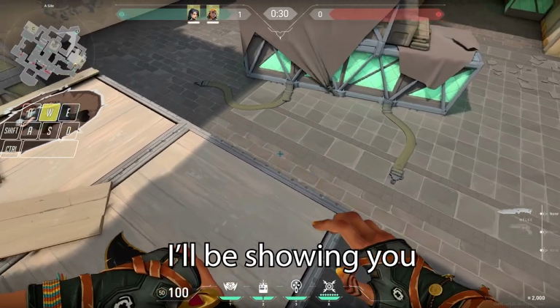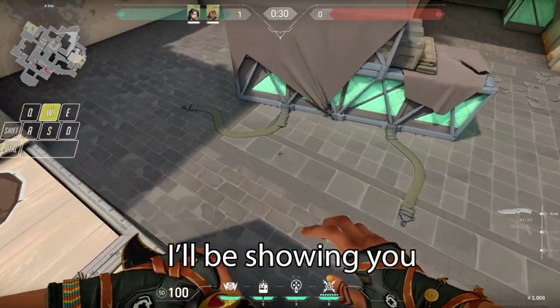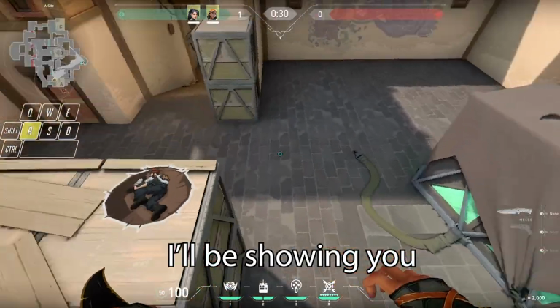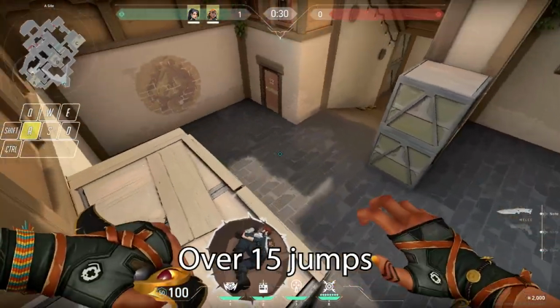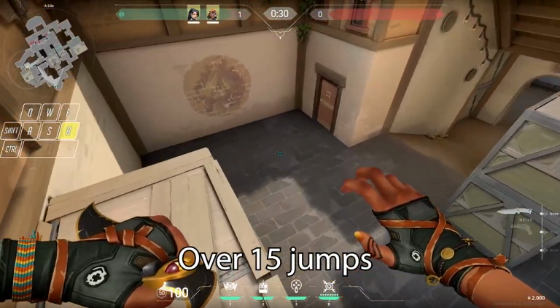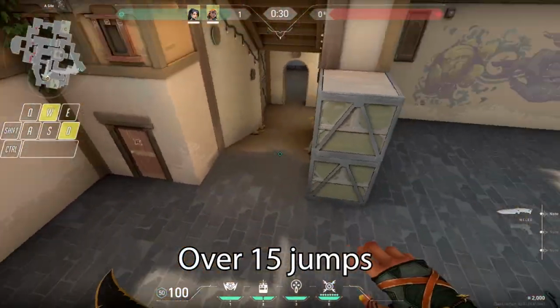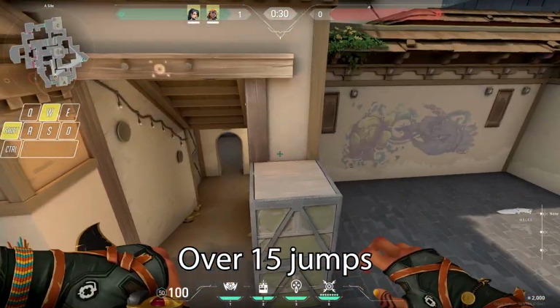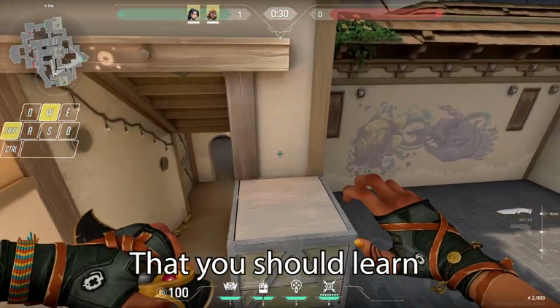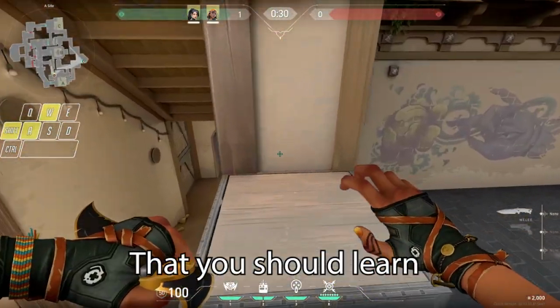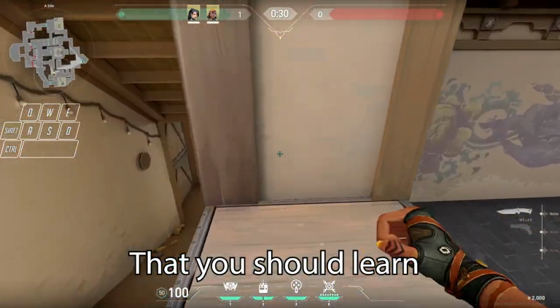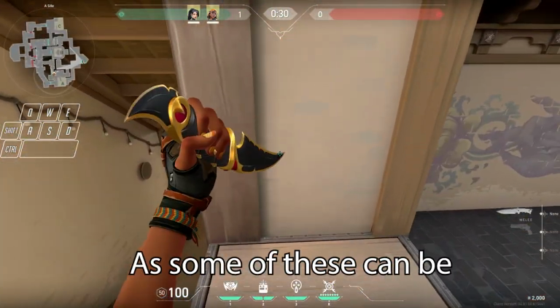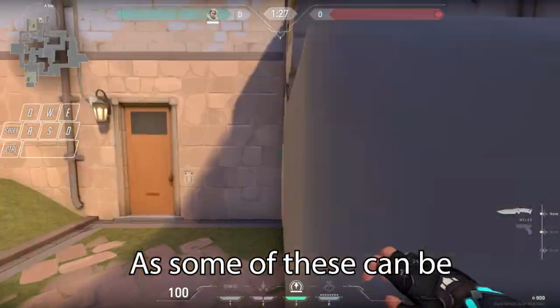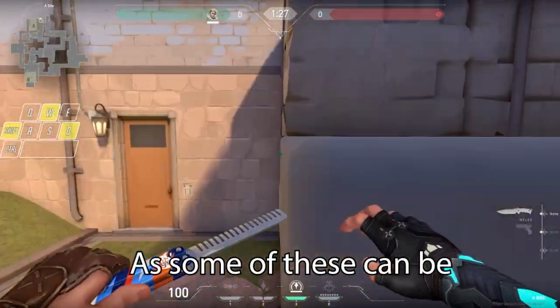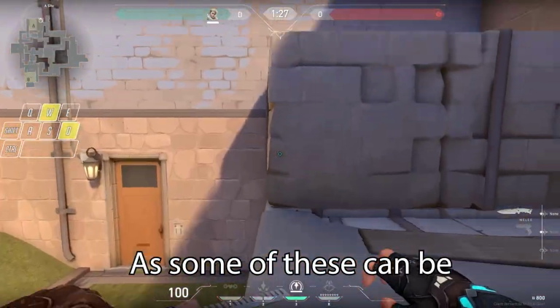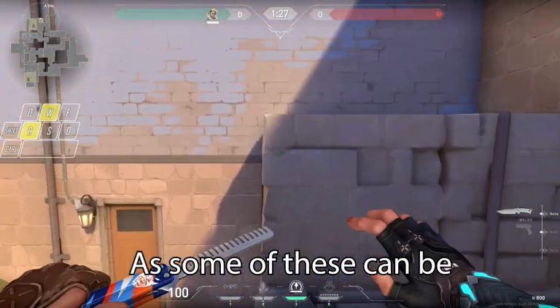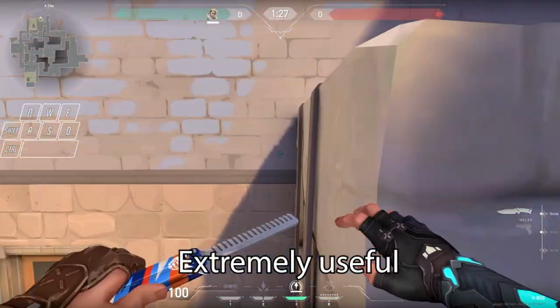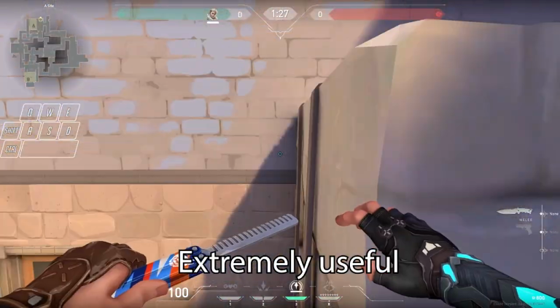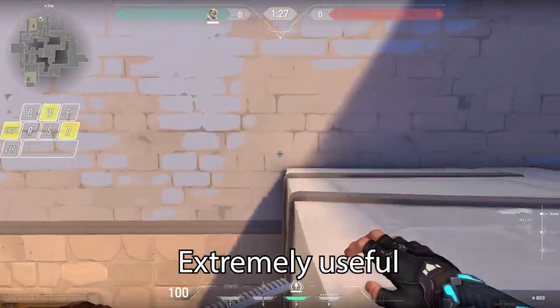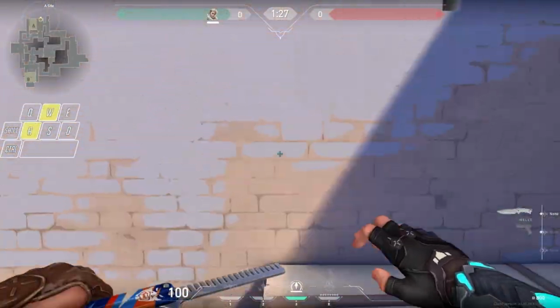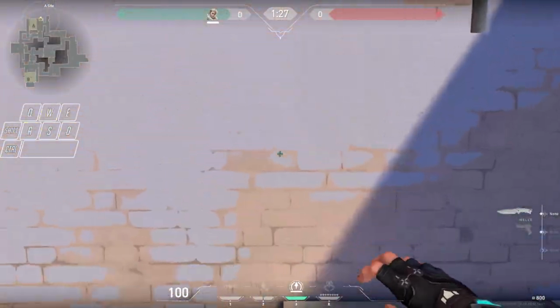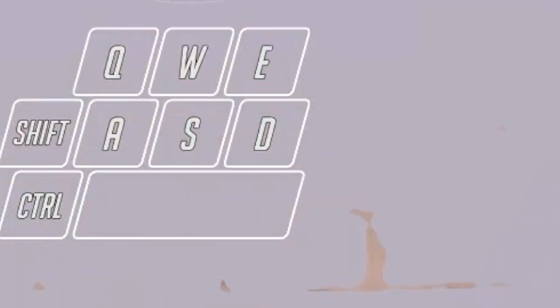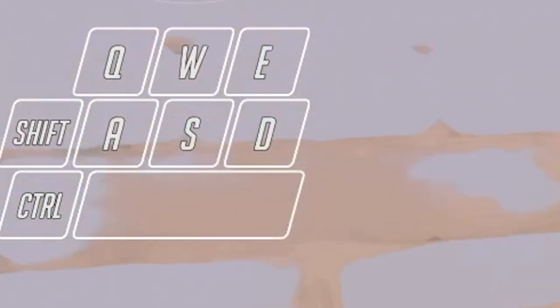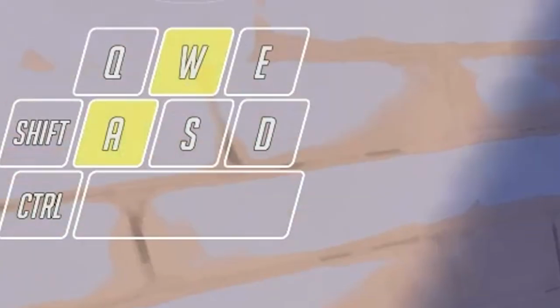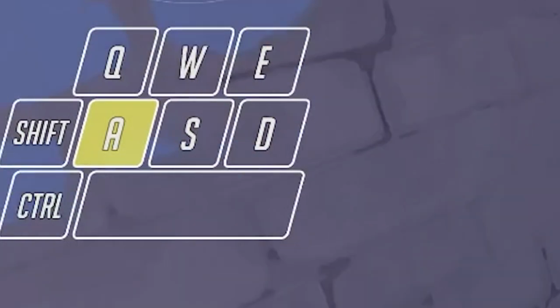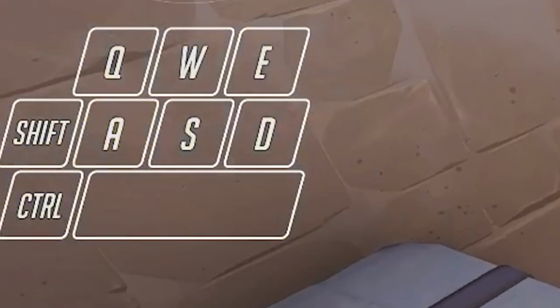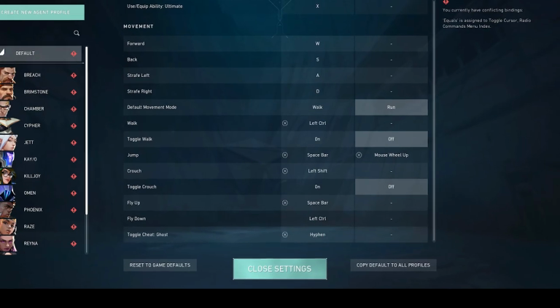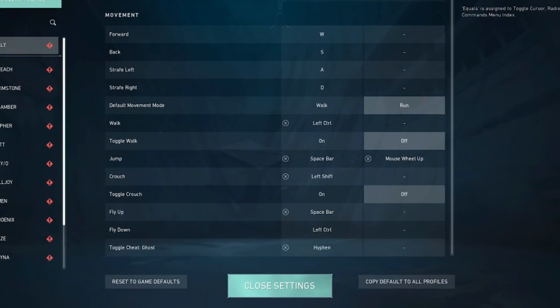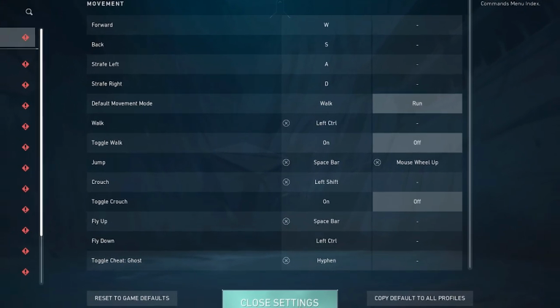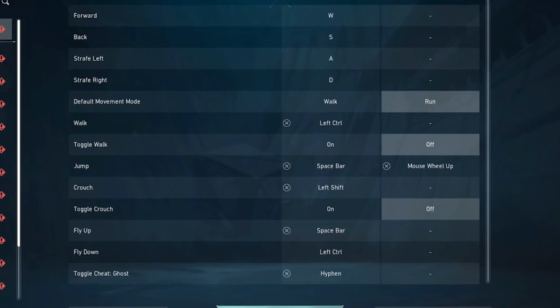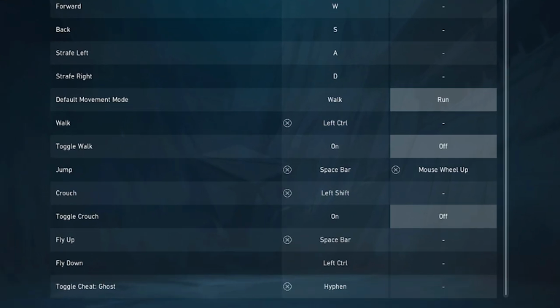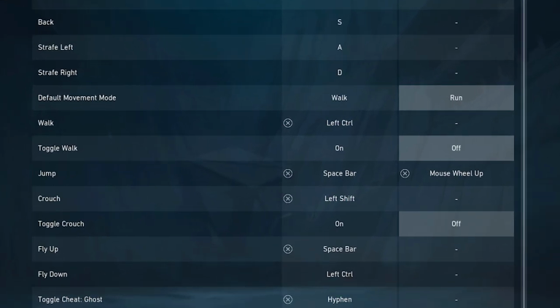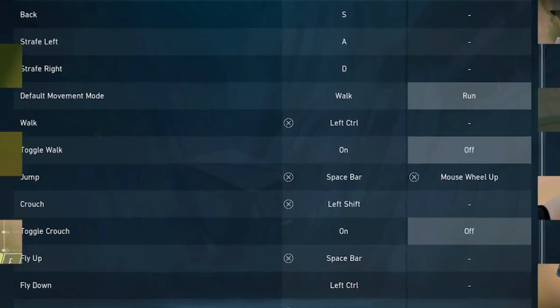I'll be showing you over 15 jumps that you should learn, as some of these can be extremely useful. For the overlay, keep in mind that my shift and crouch button are reversed.